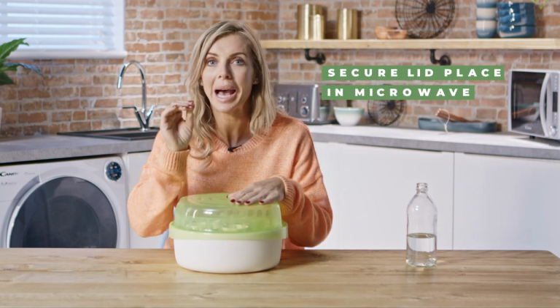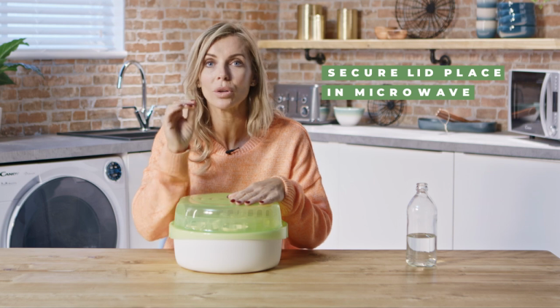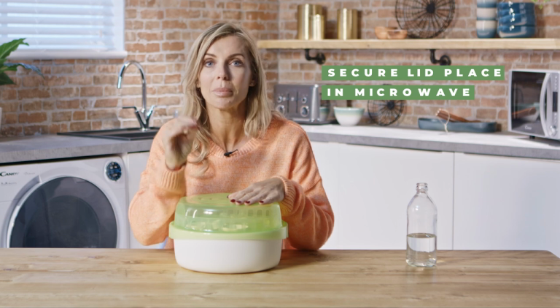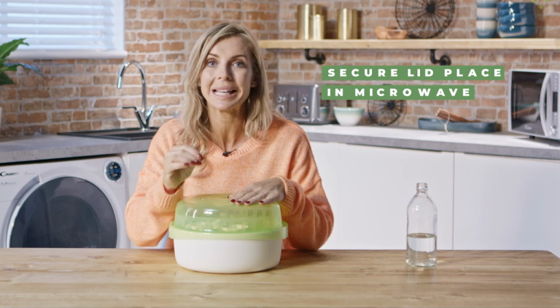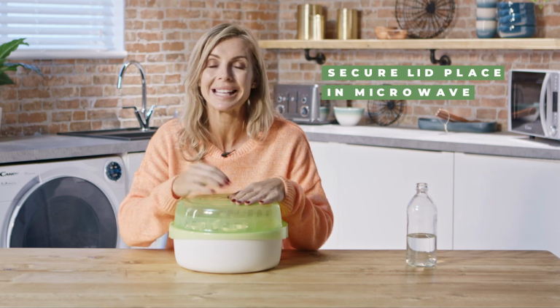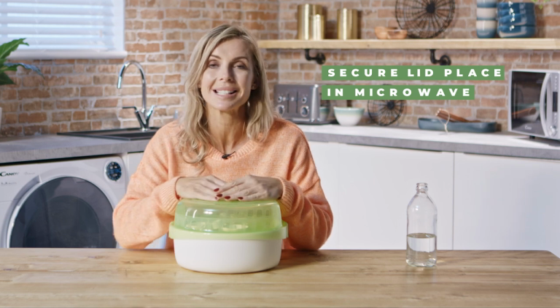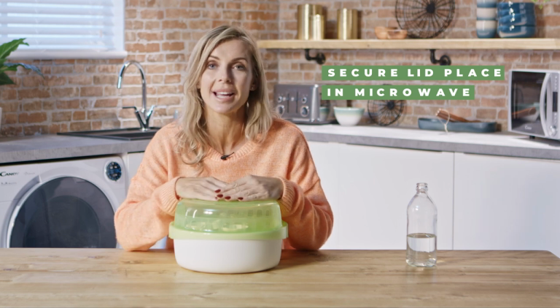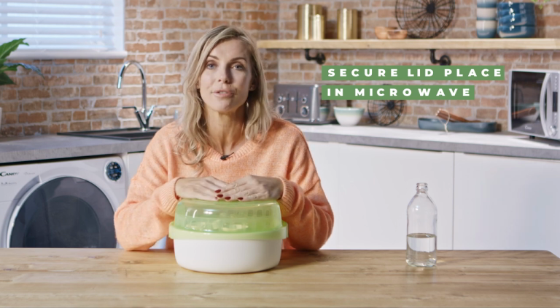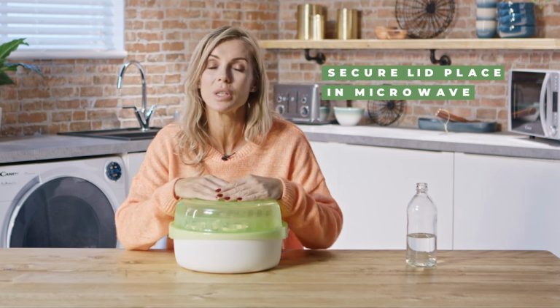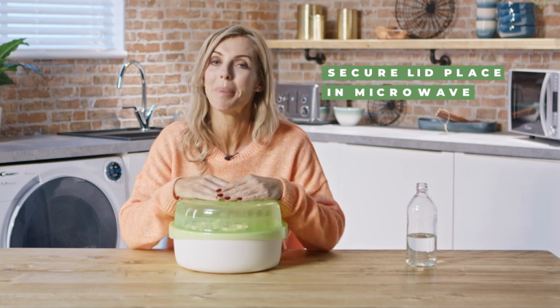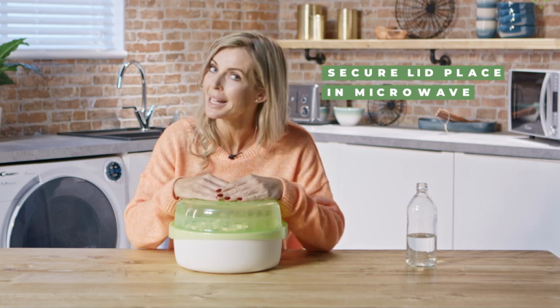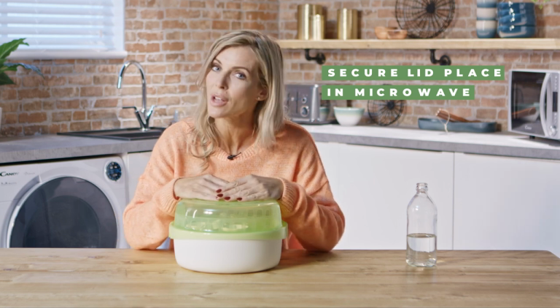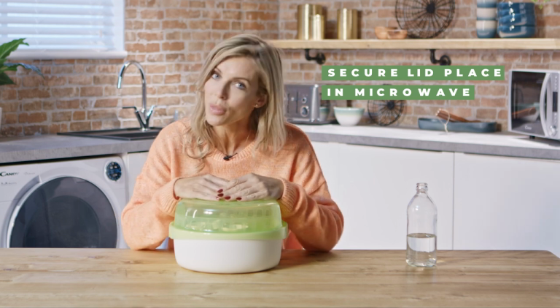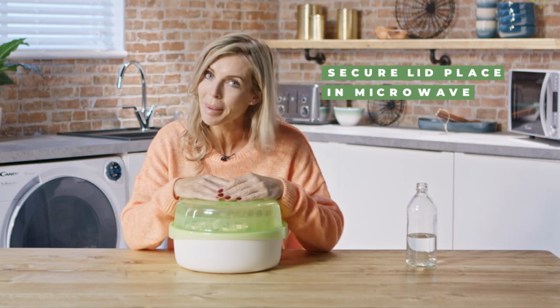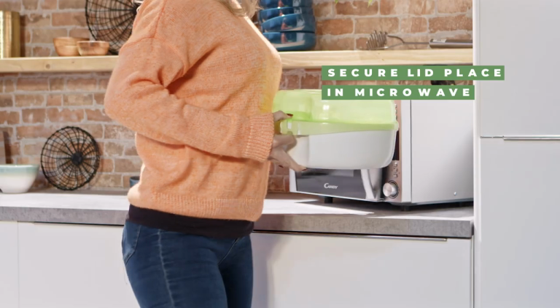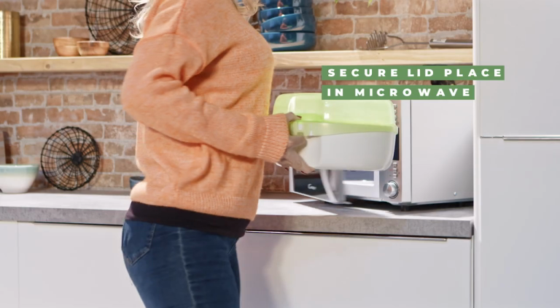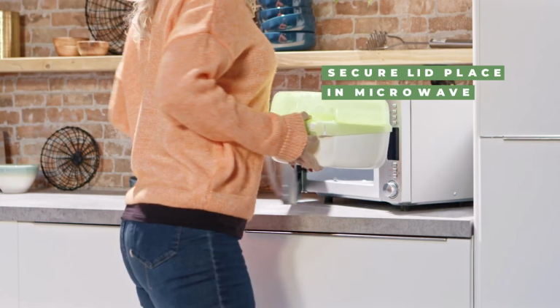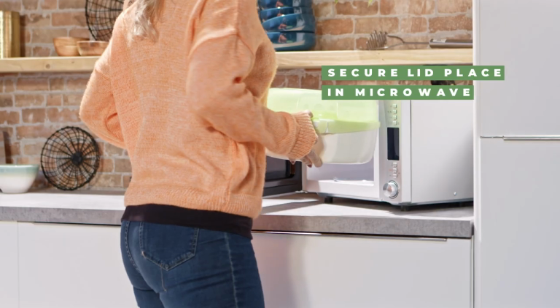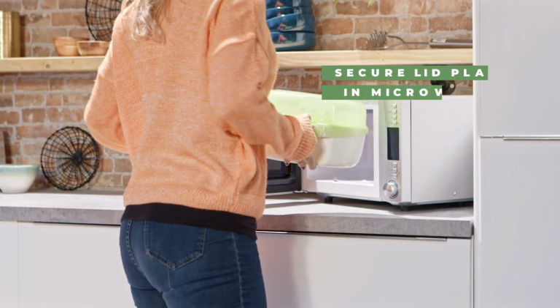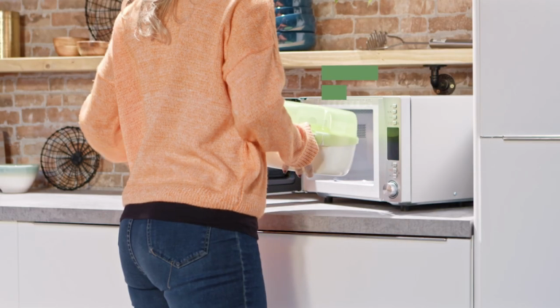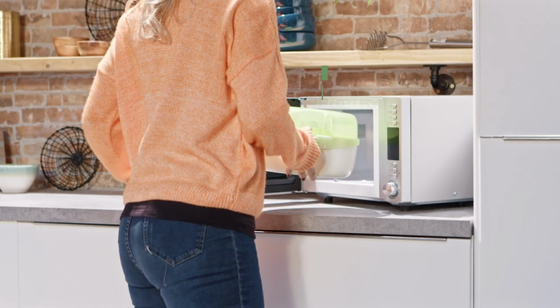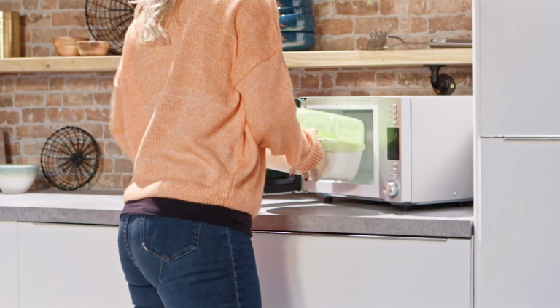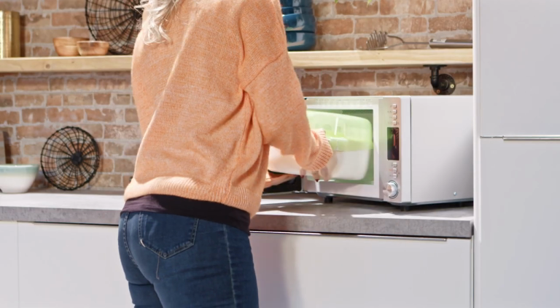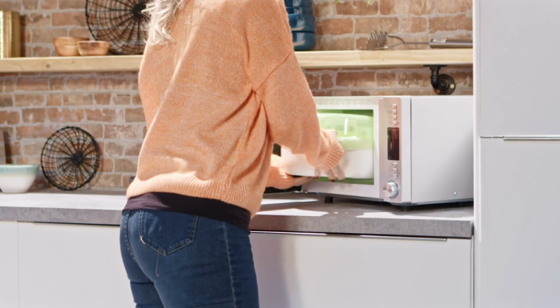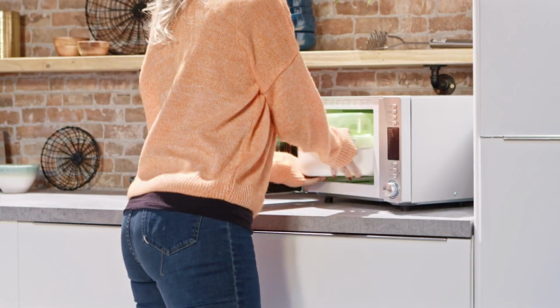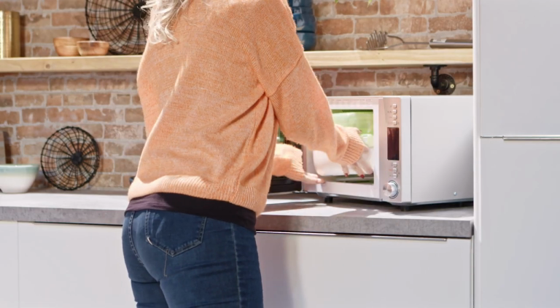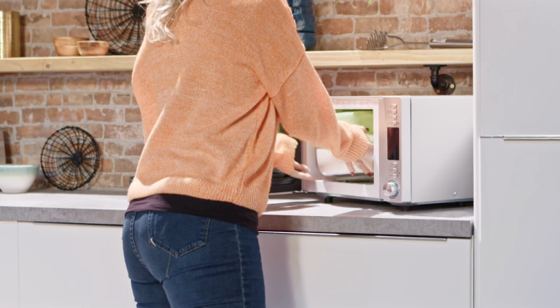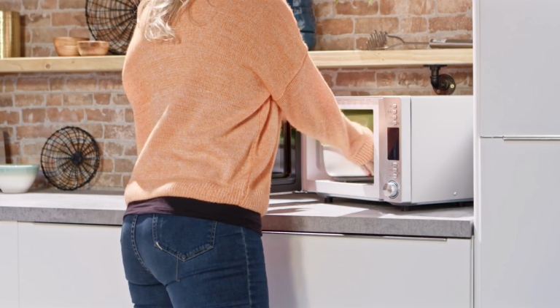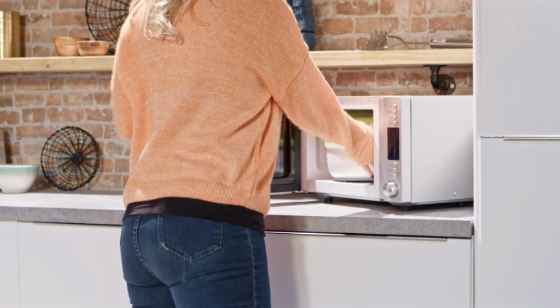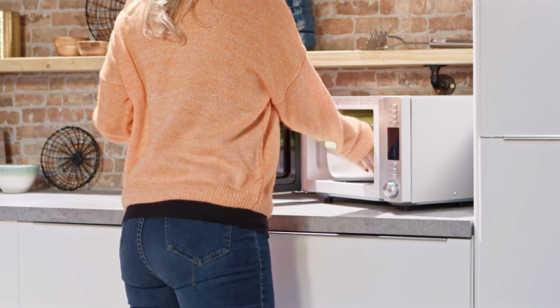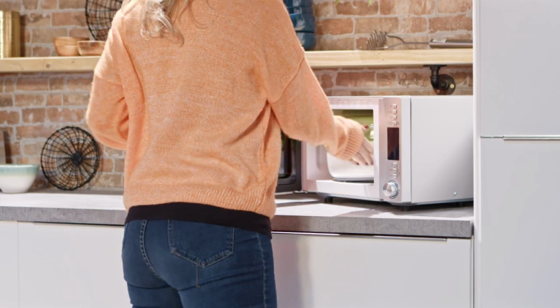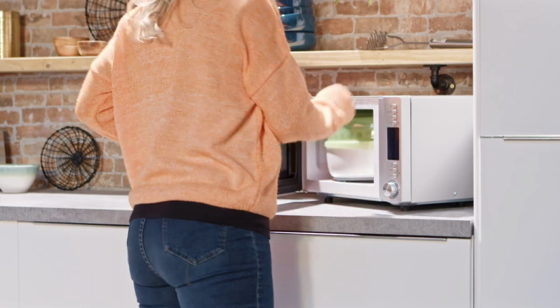How long you place it in the microwave for depends on the power of your microwave, so do make sure you check the instruction manual.